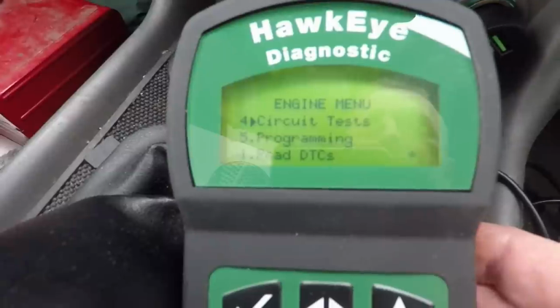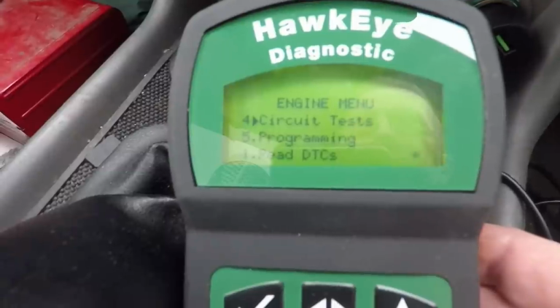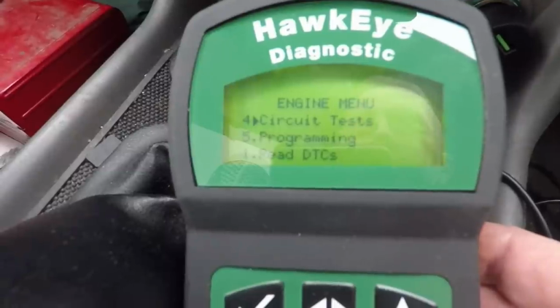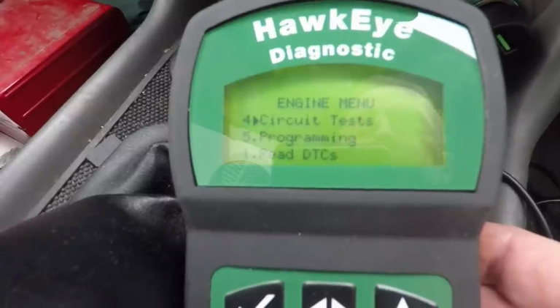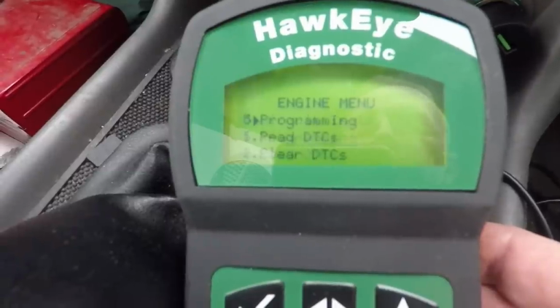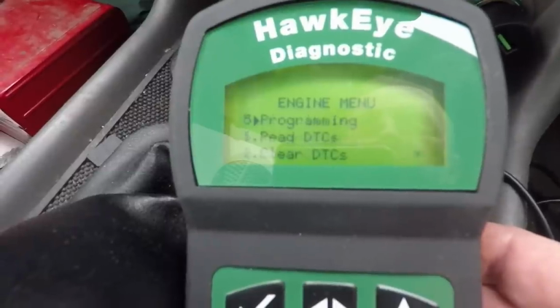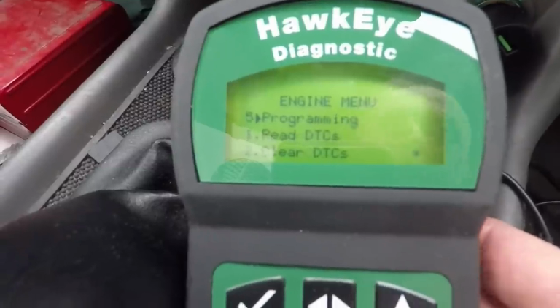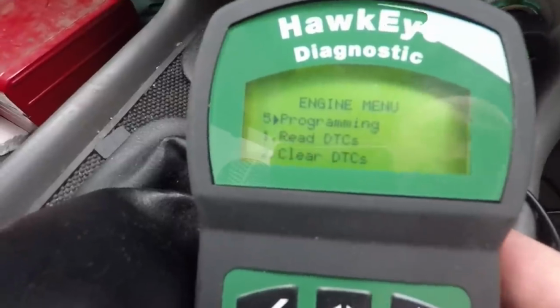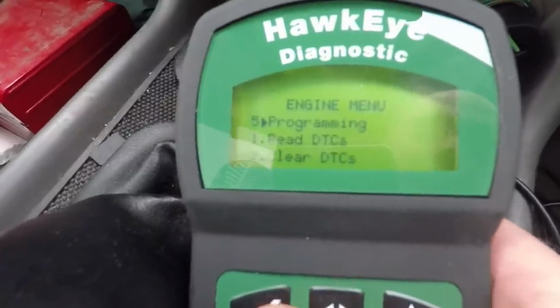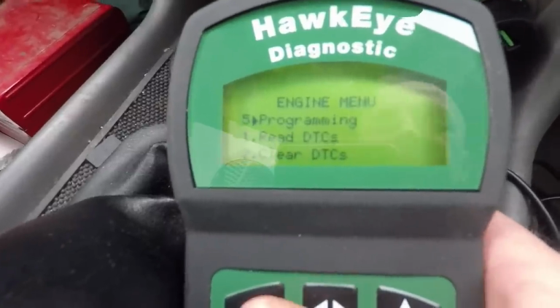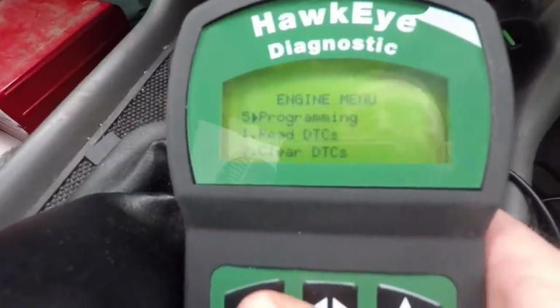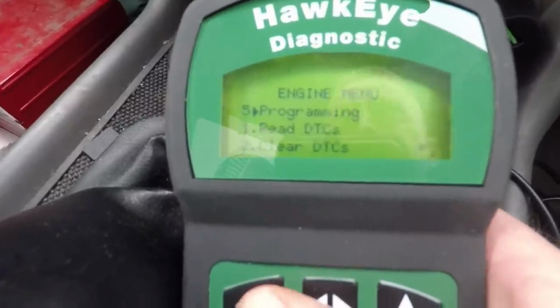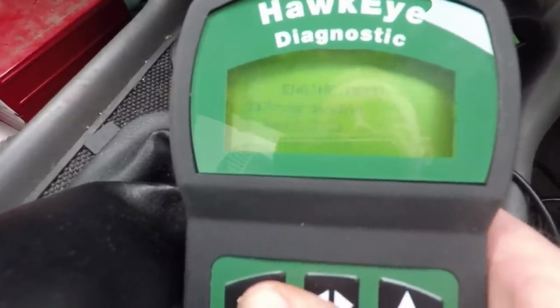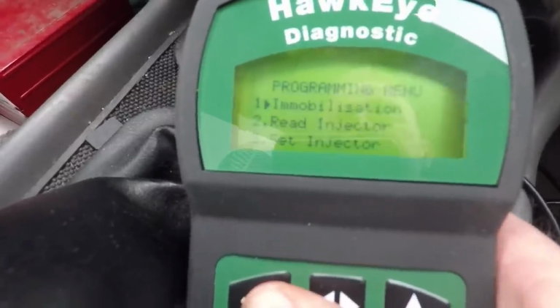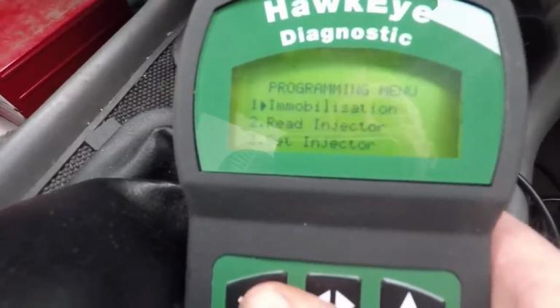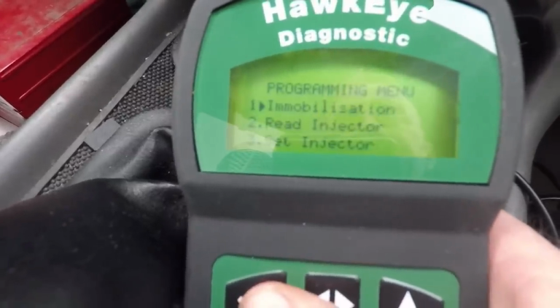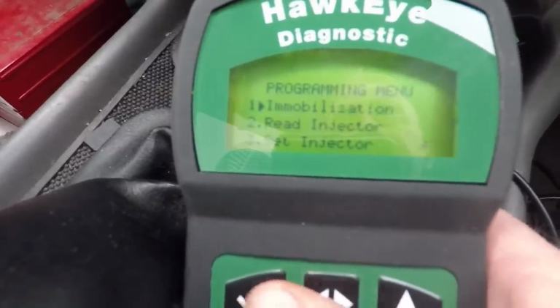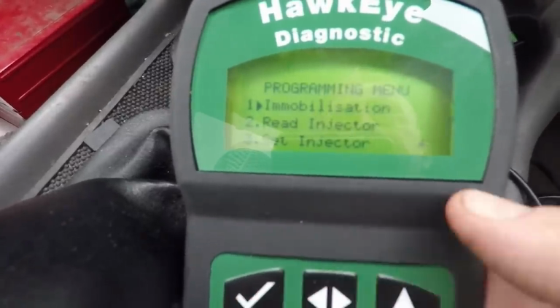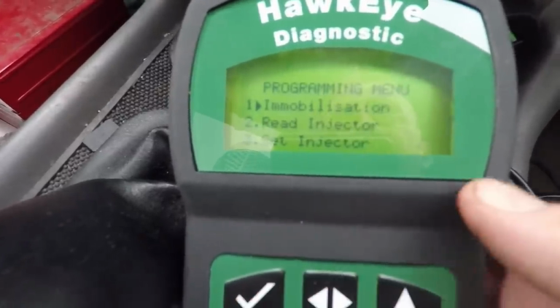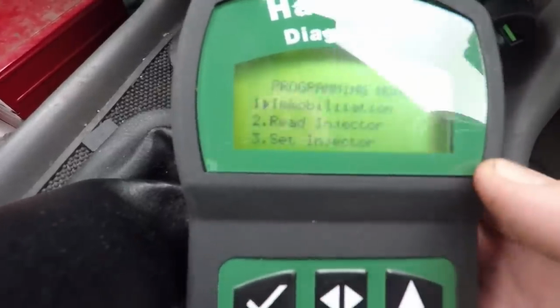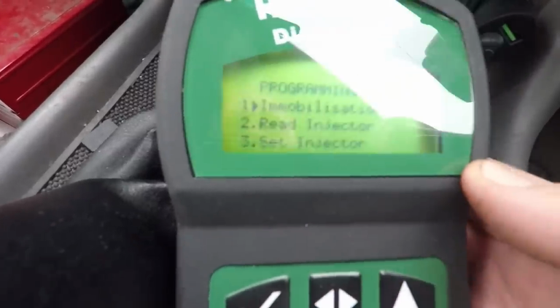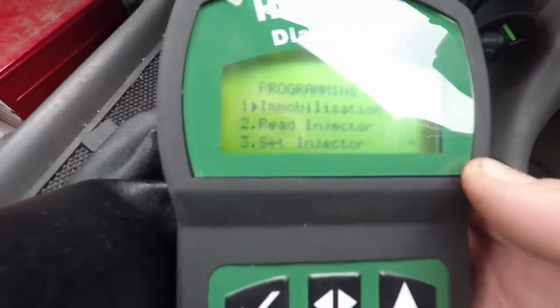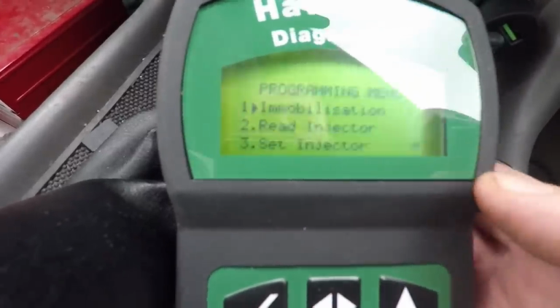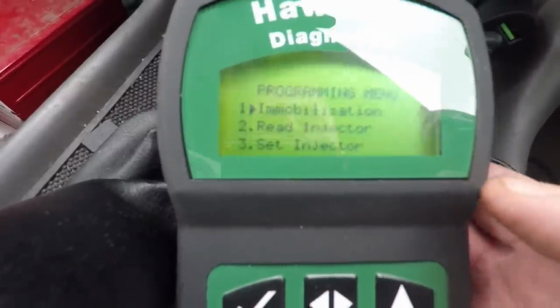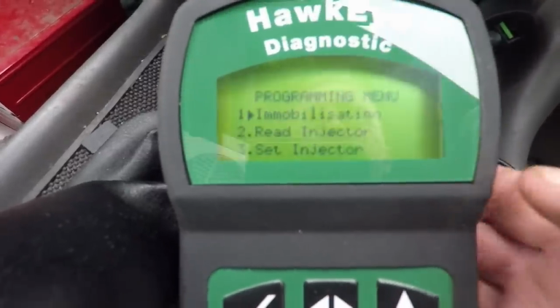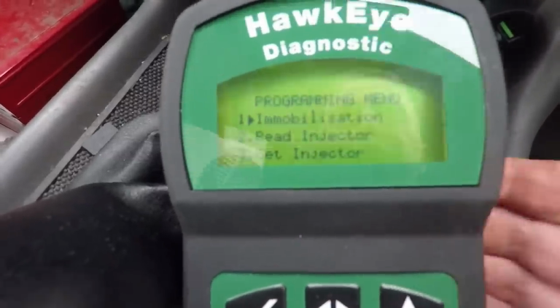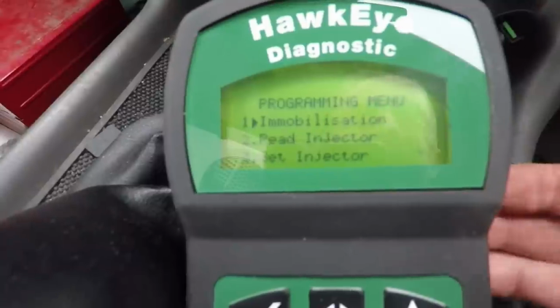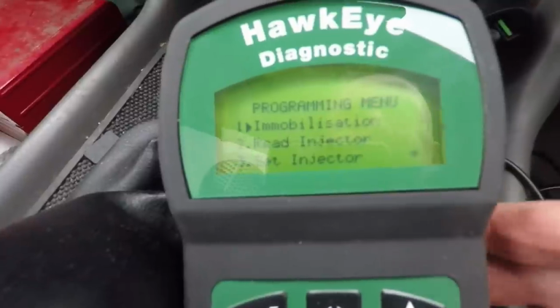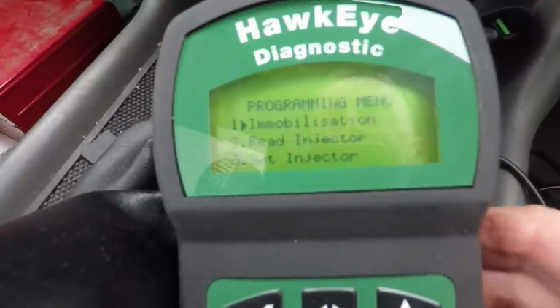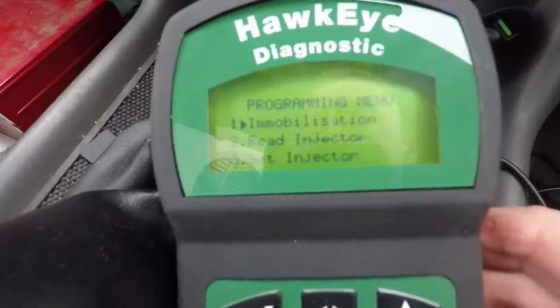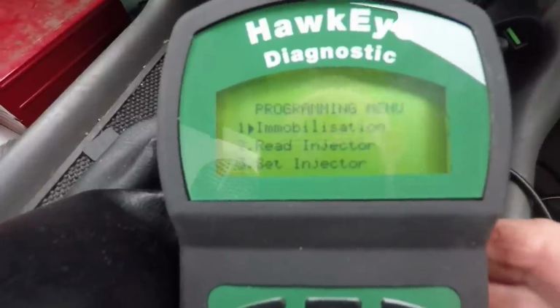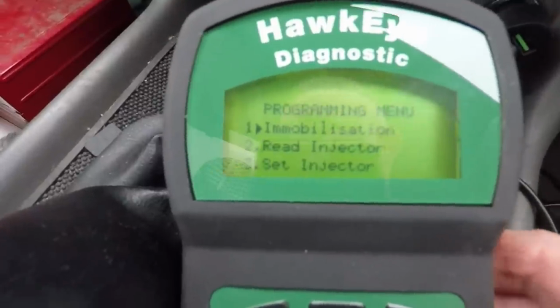There's also a programming menu. What's that then? Immobilisation. I'm not touching that.